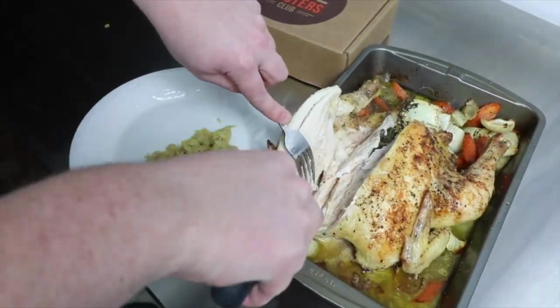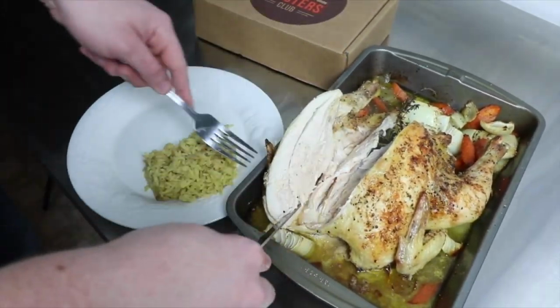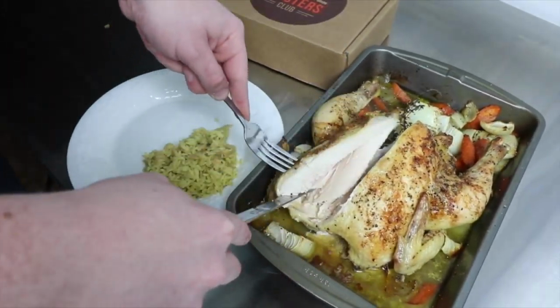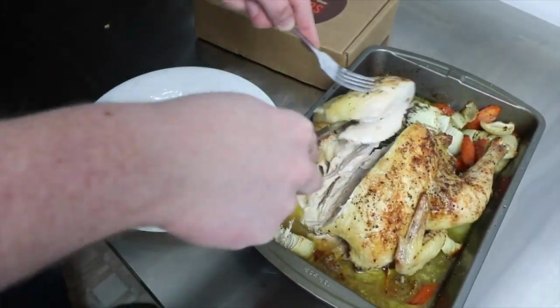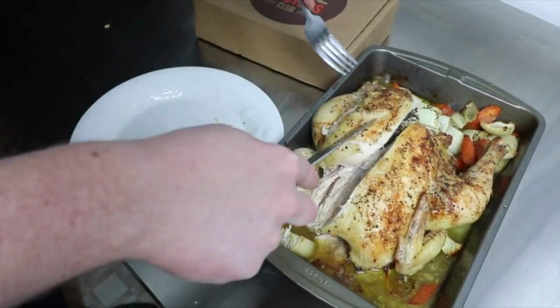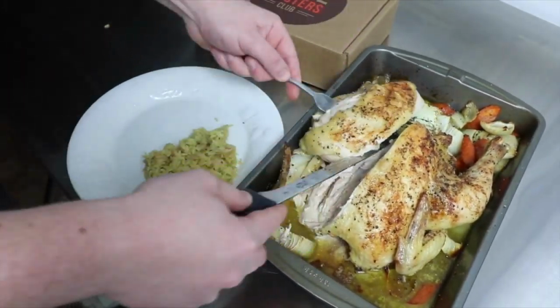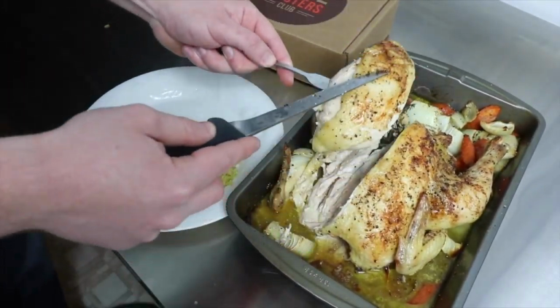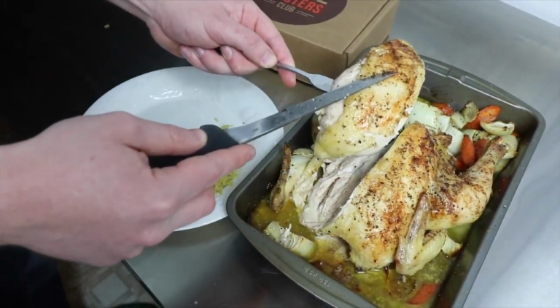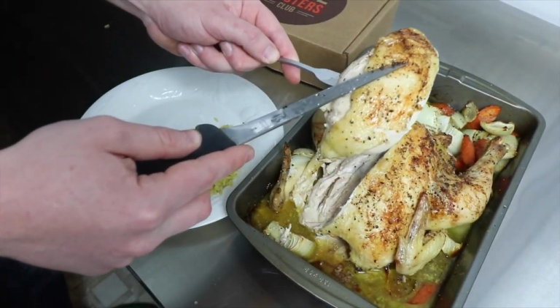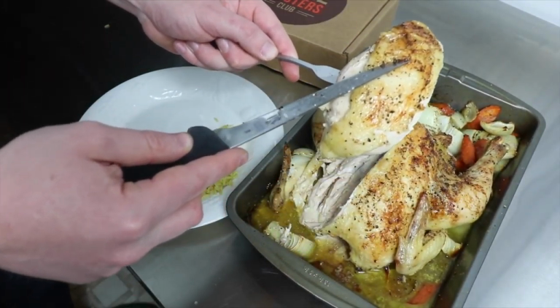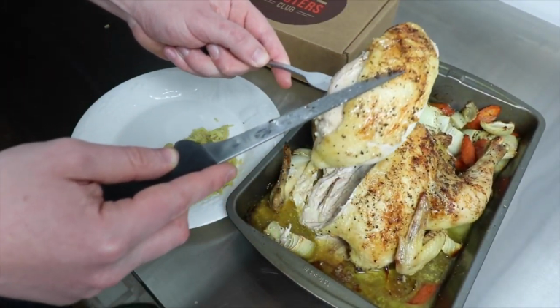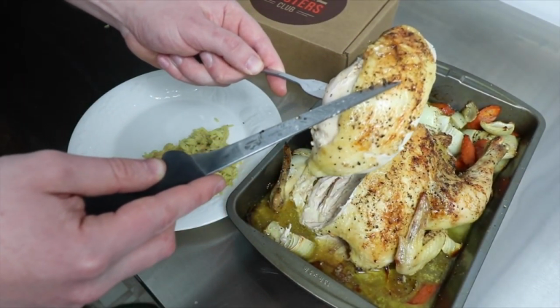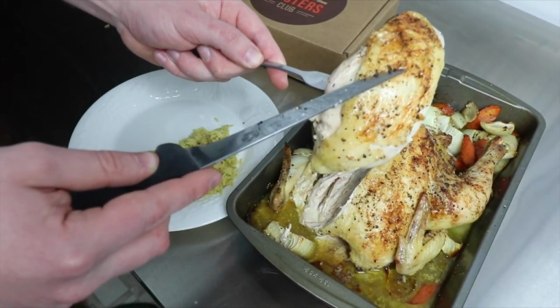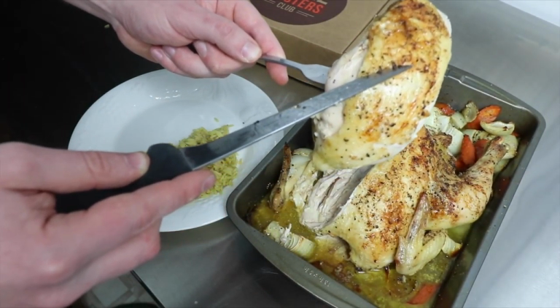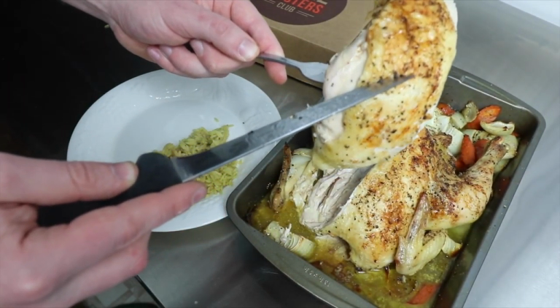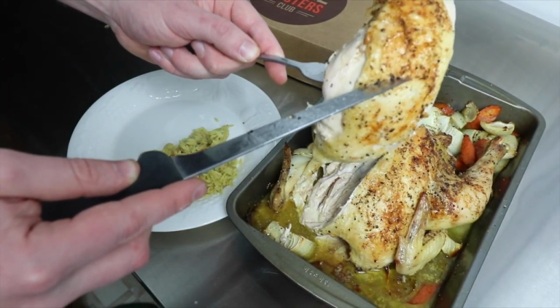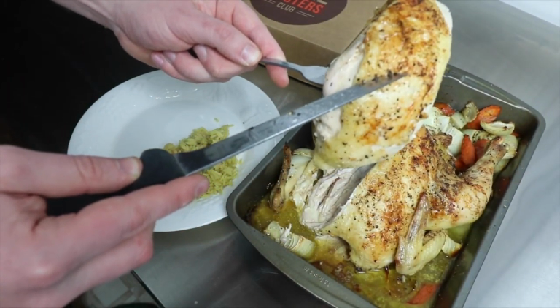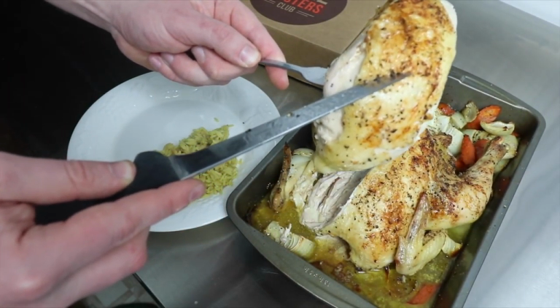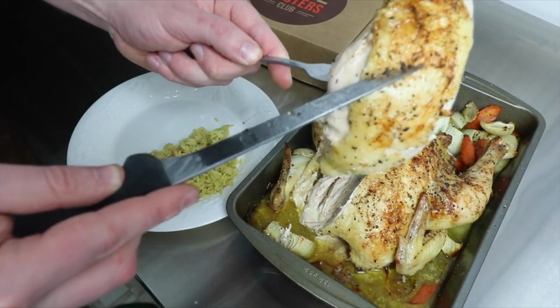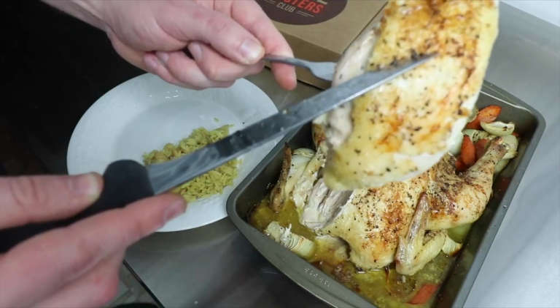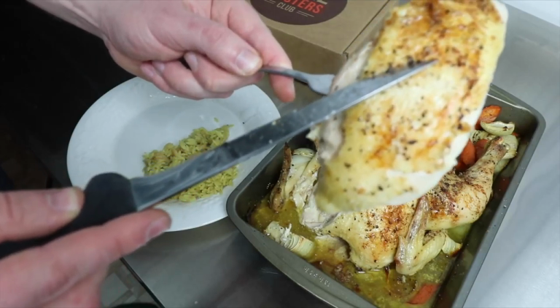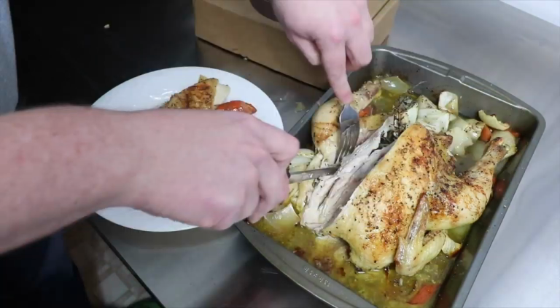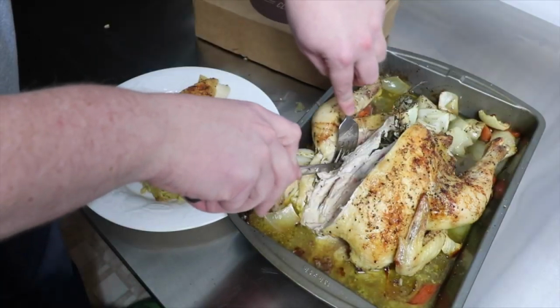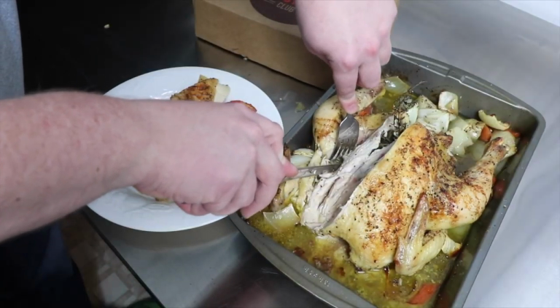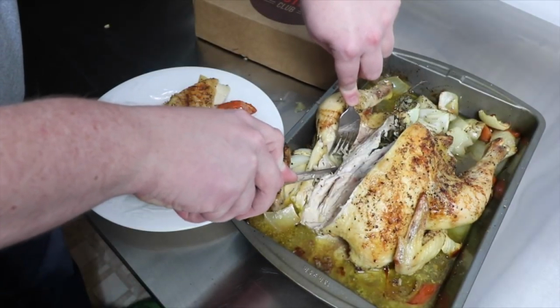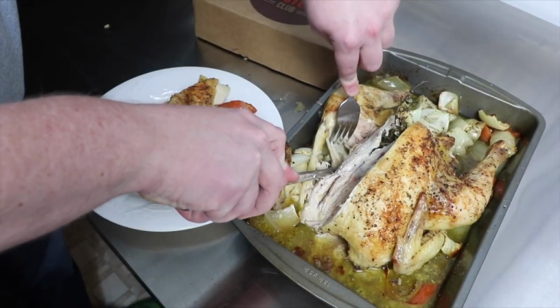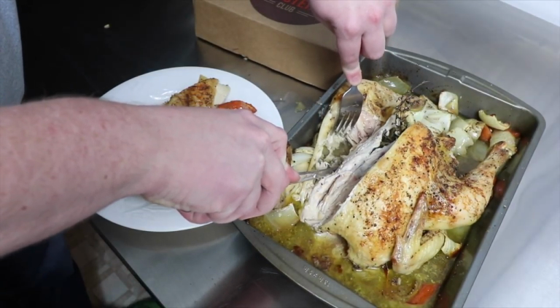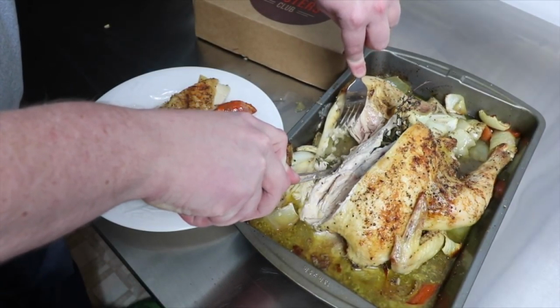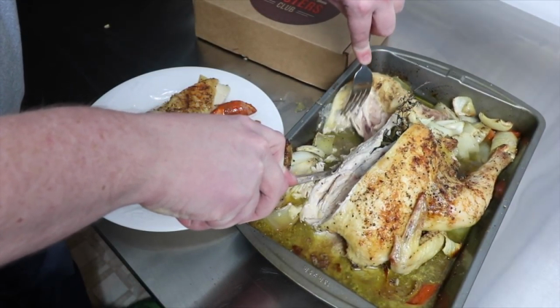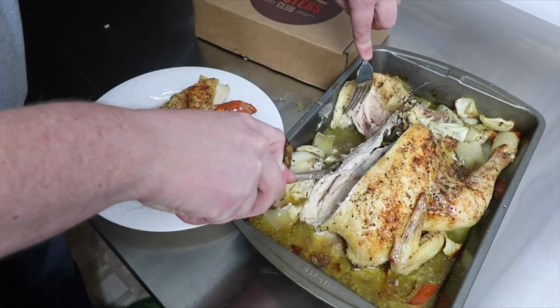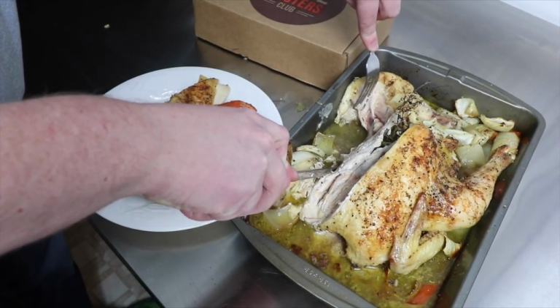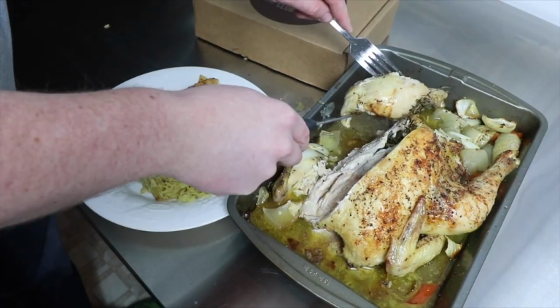I roasted this bird at 375 degrees Fahrenheit for about an hour and 20 minutes. It turned out really good.